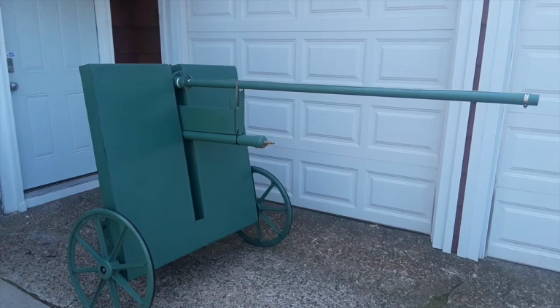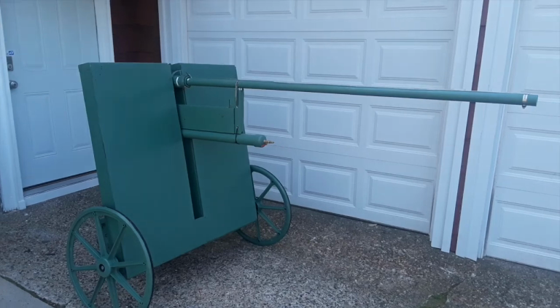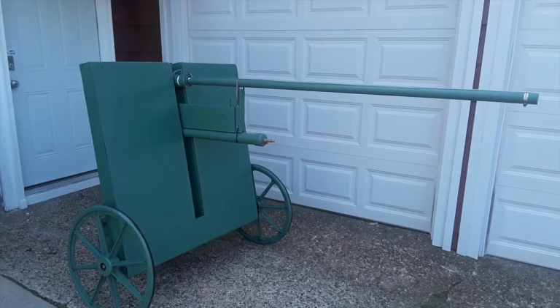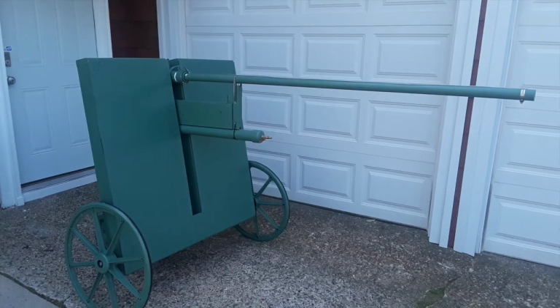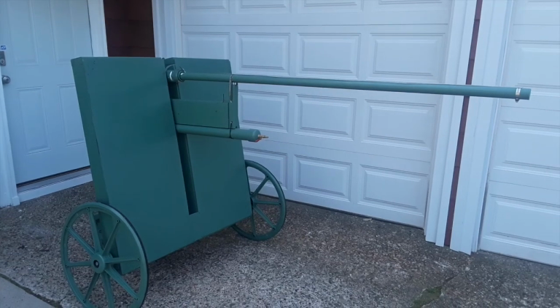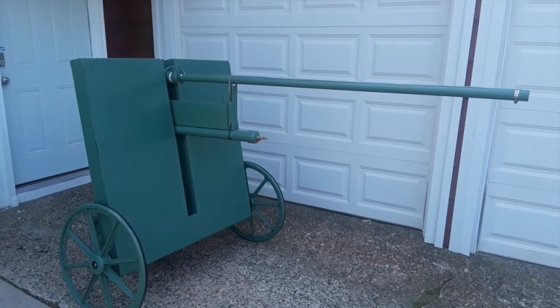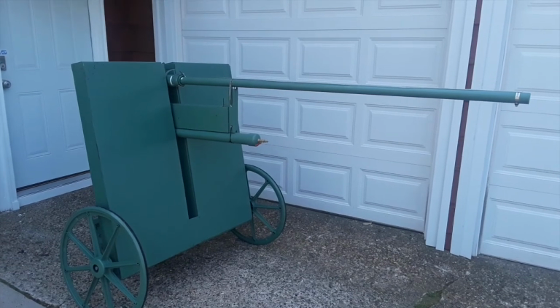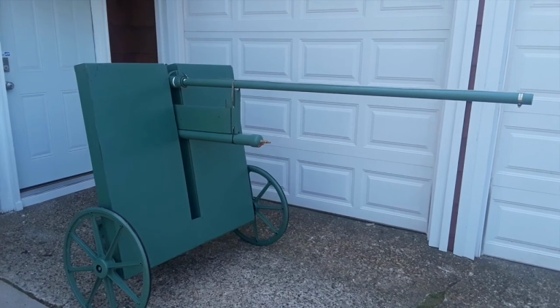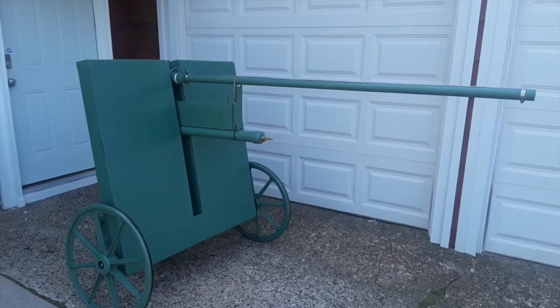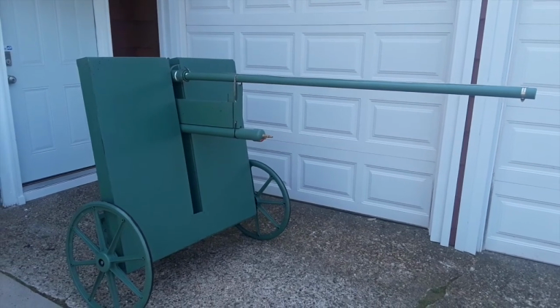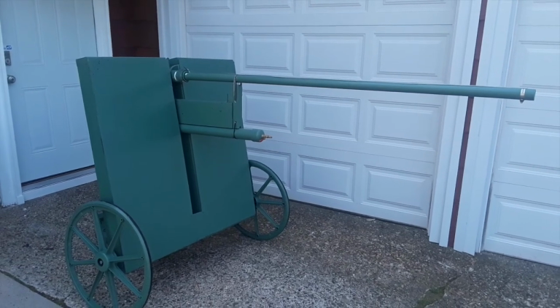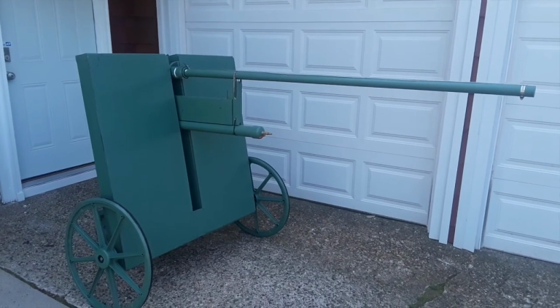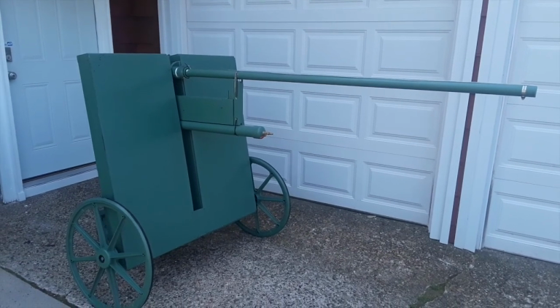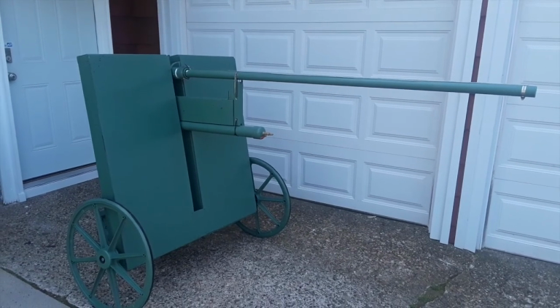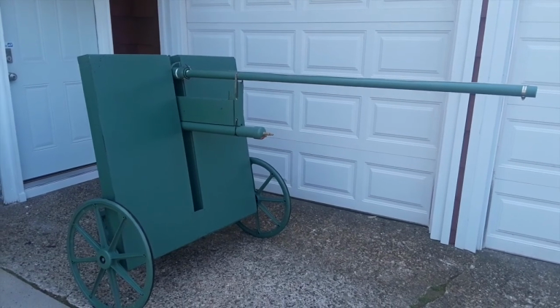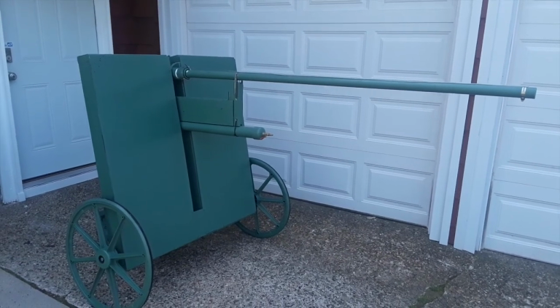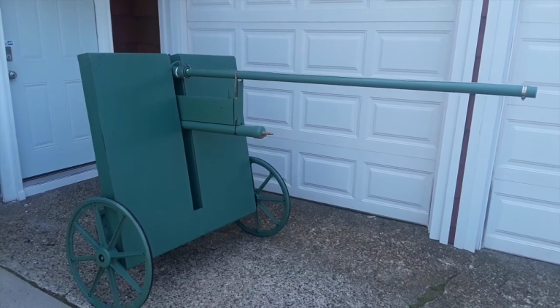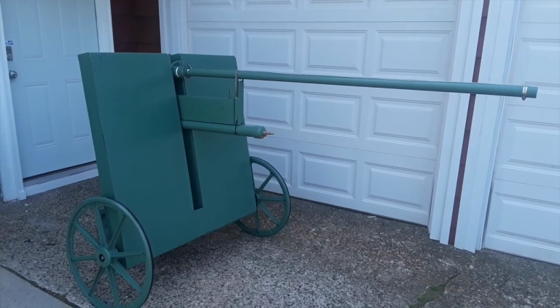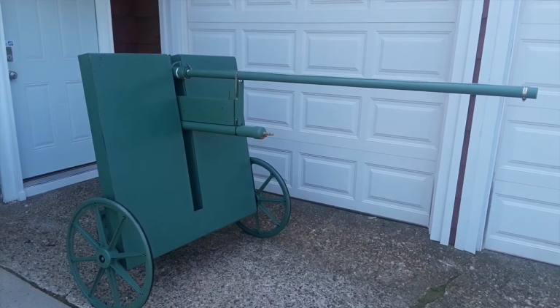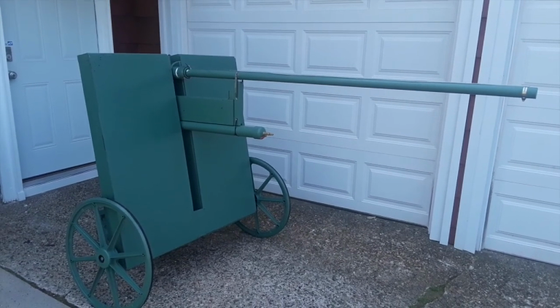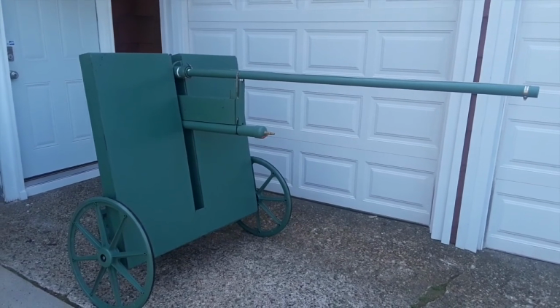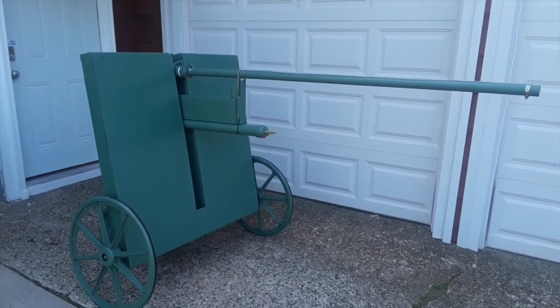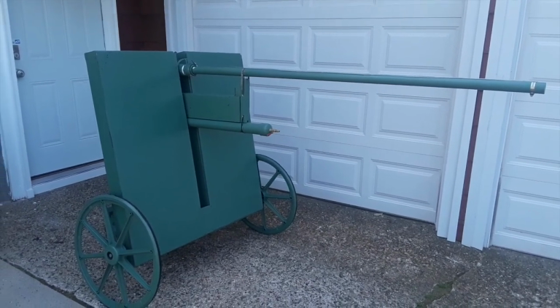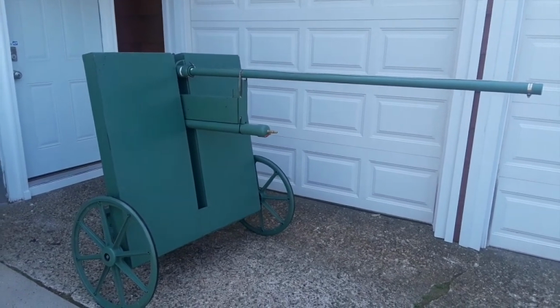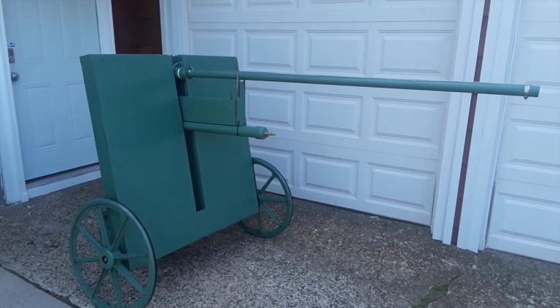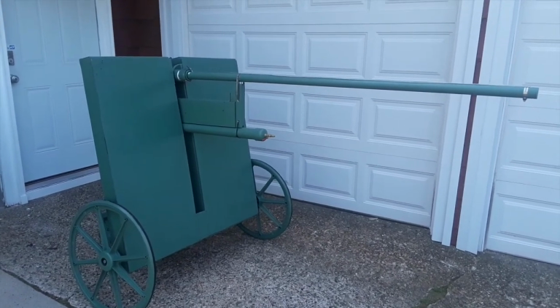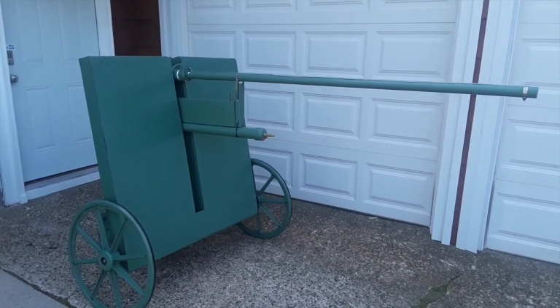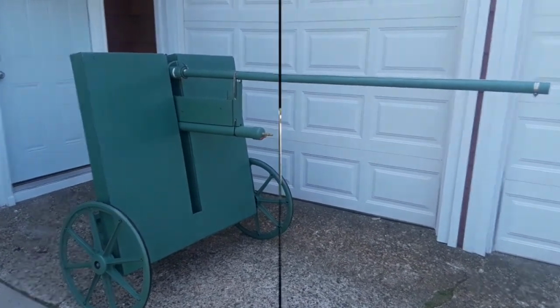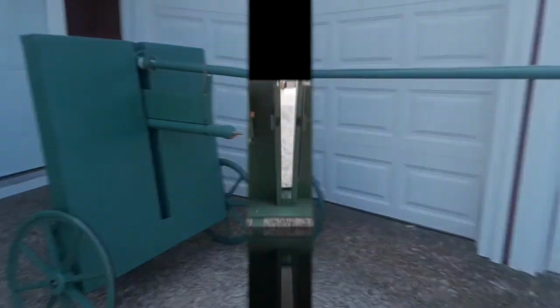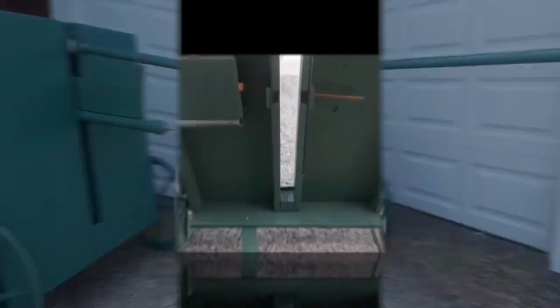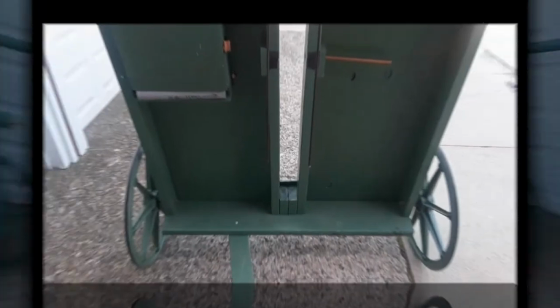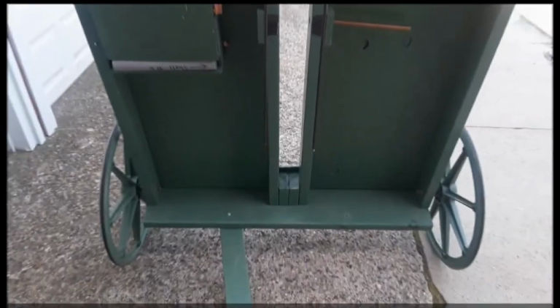Alright, welcome to this YouTube video. Today I'm going to show you how I made my very own compressed air cannon.